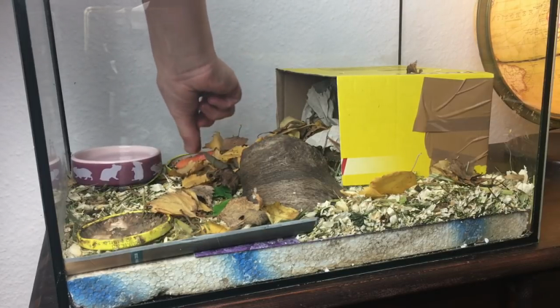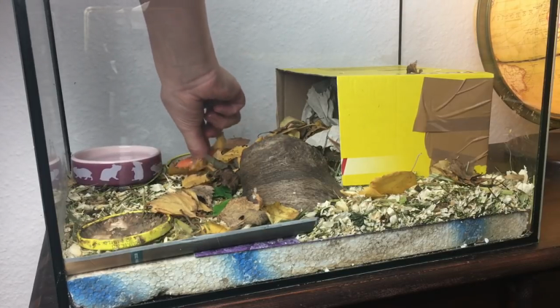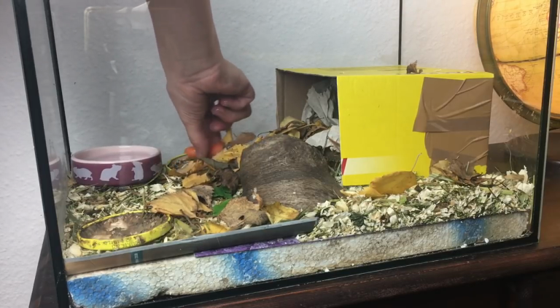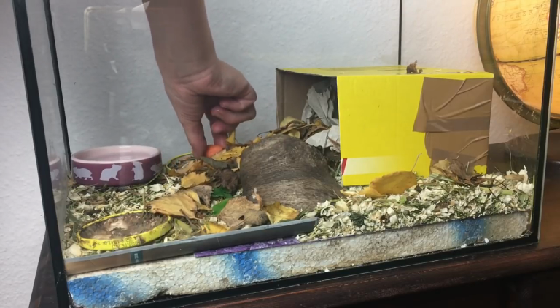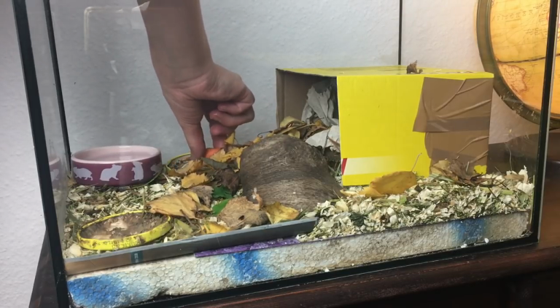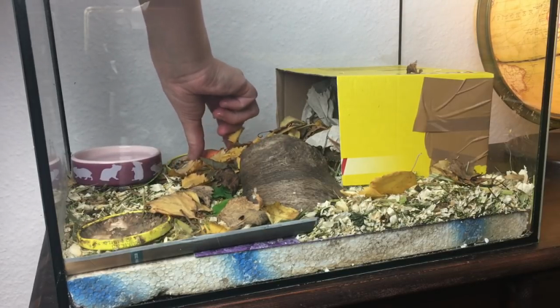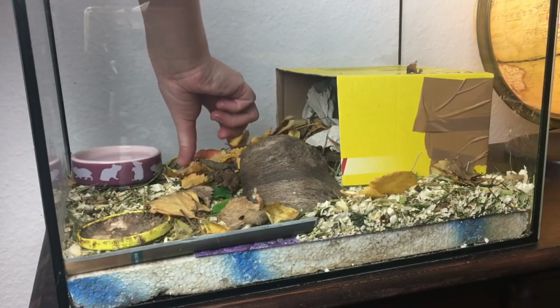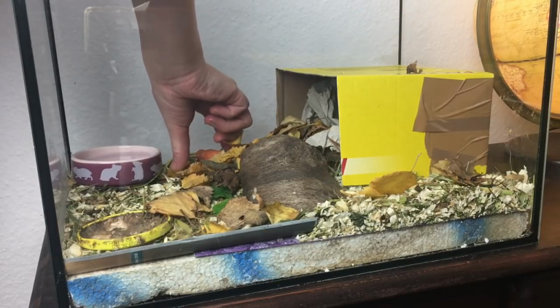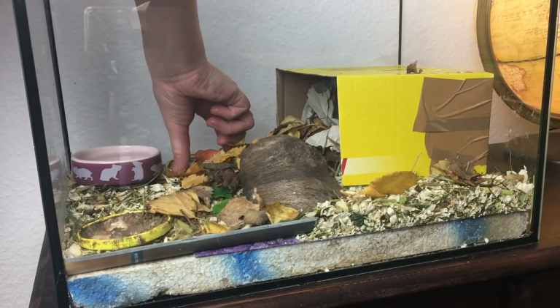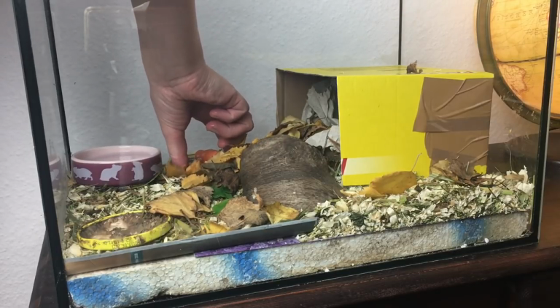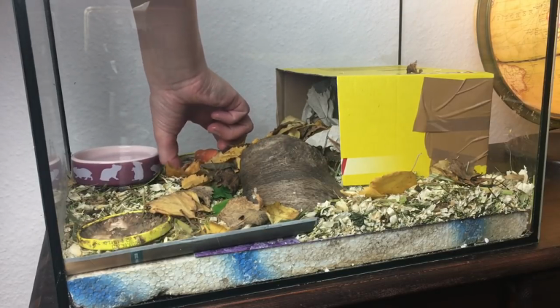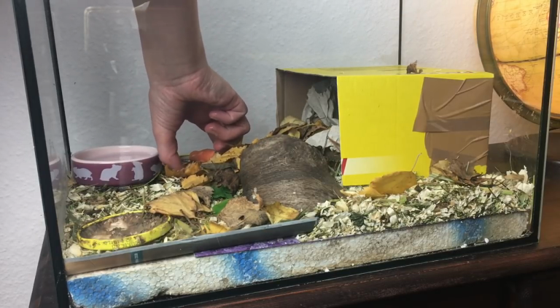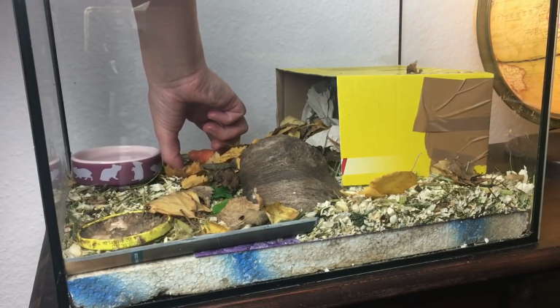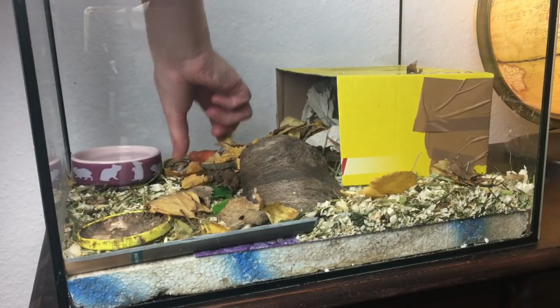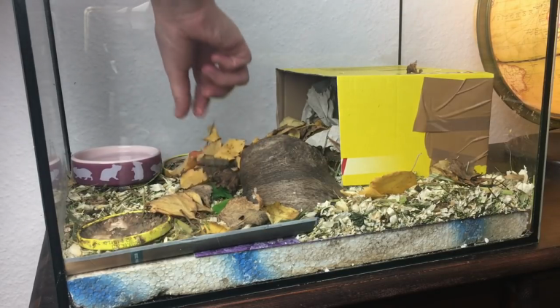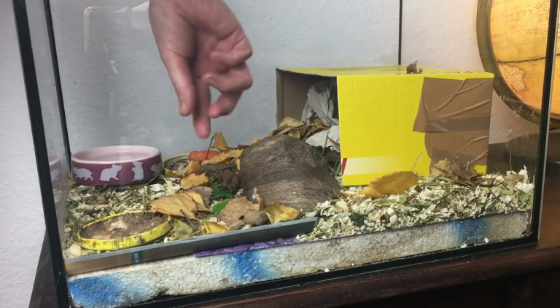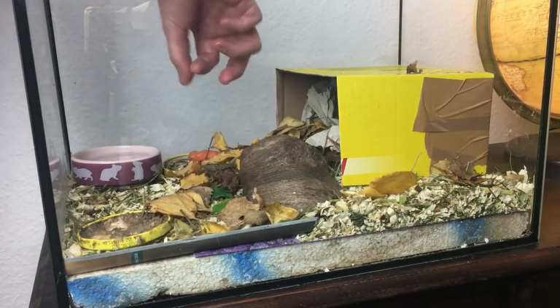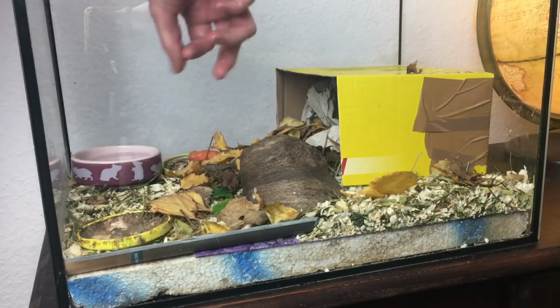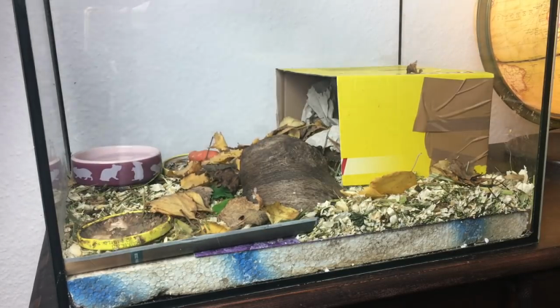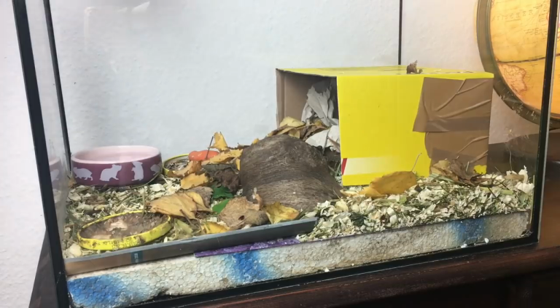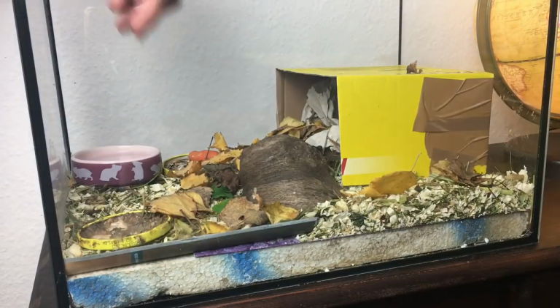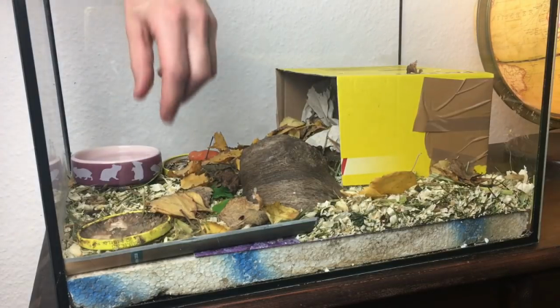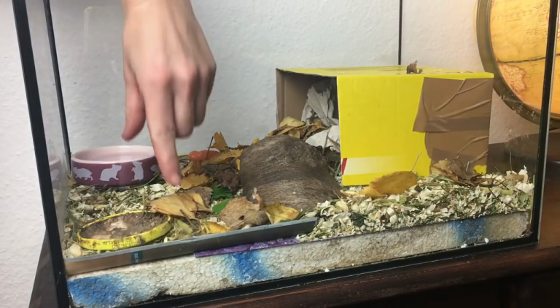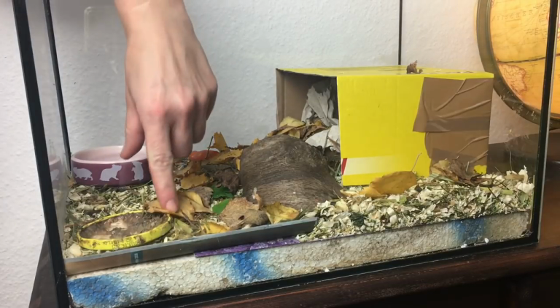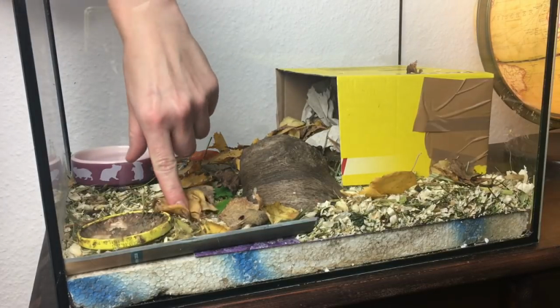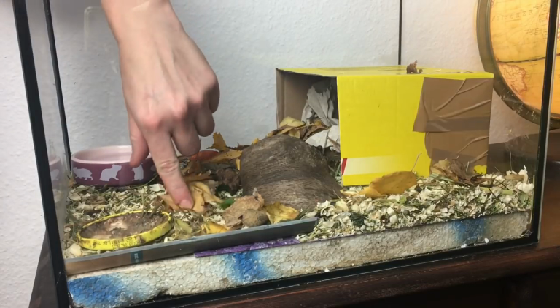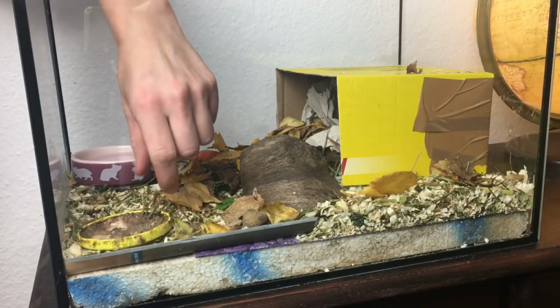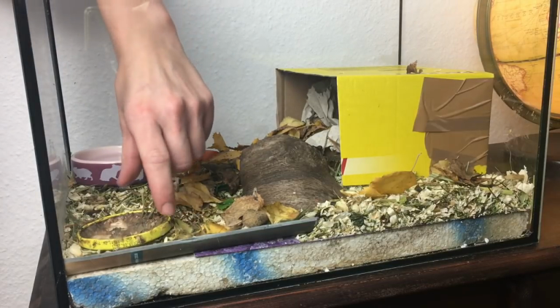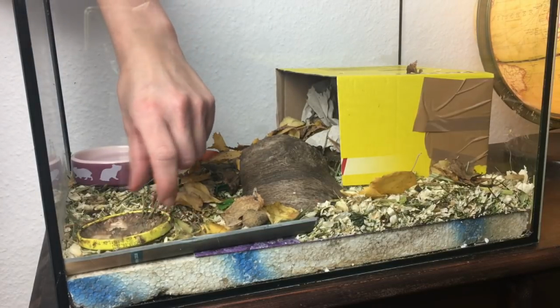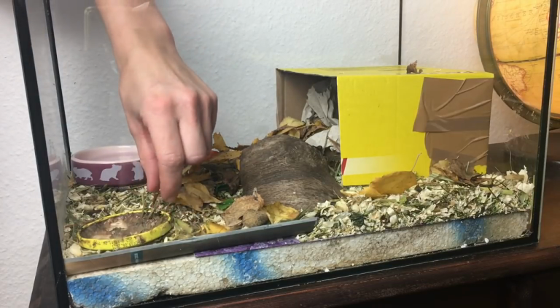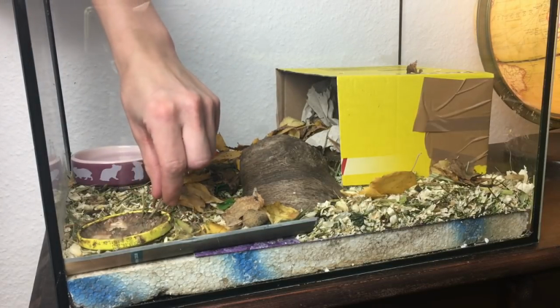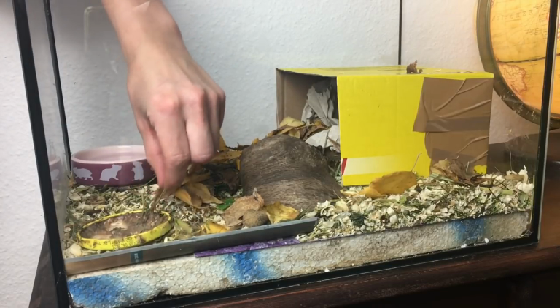Noch lieber mag sie anscheinend Apfel. Ich habe das auch einmal mit Apfel gemacht und das hat sie richtig flott aufgefressen tatsächlich.